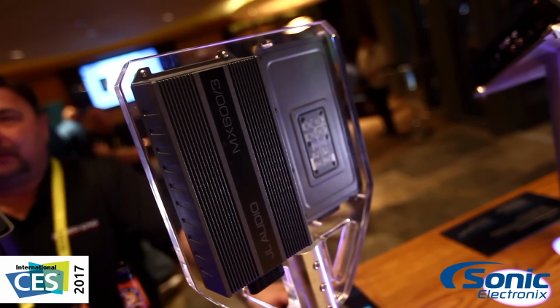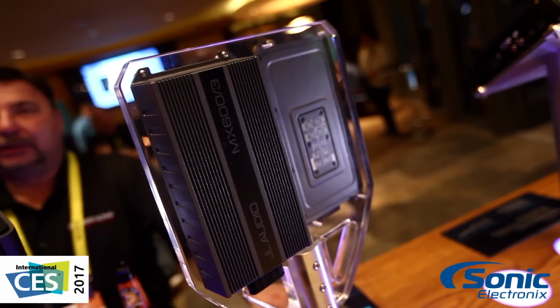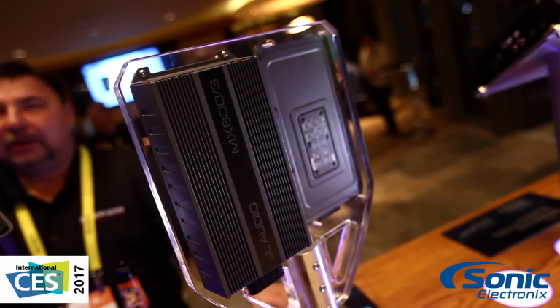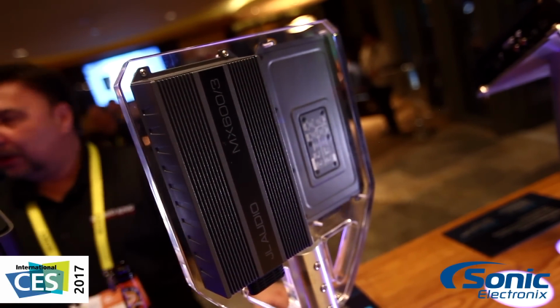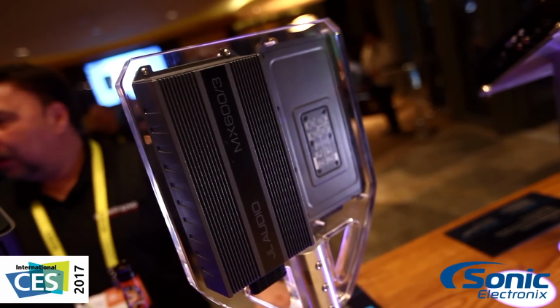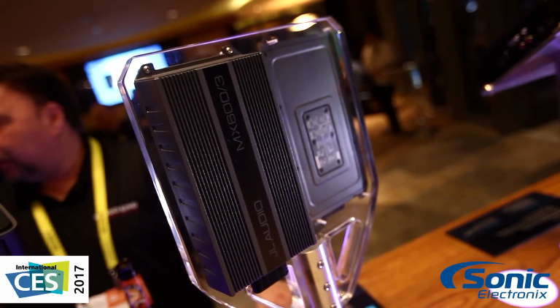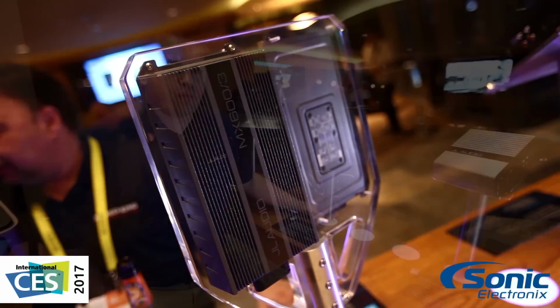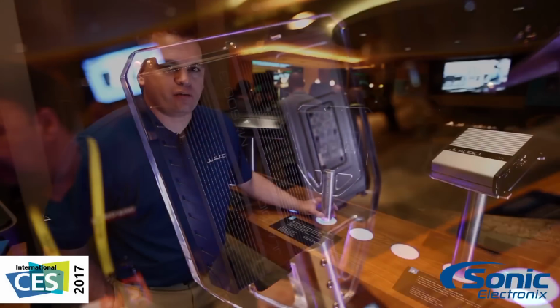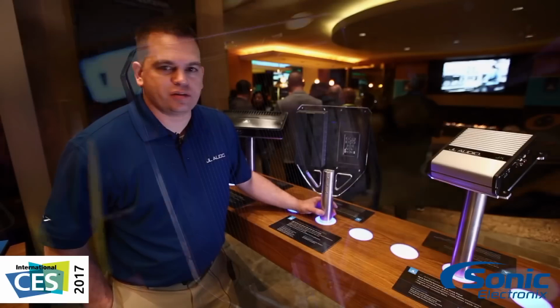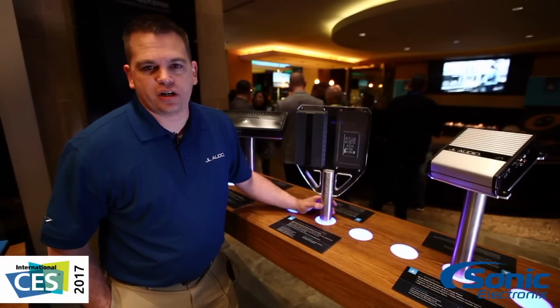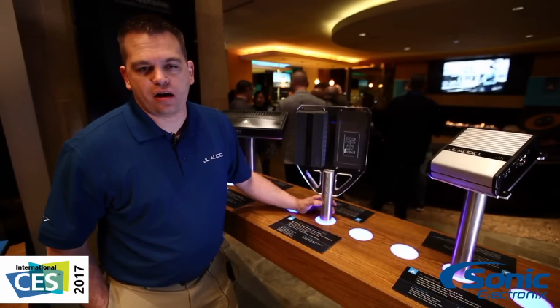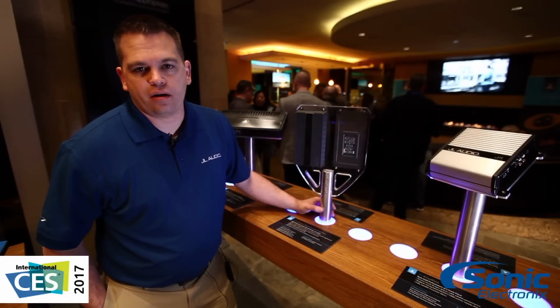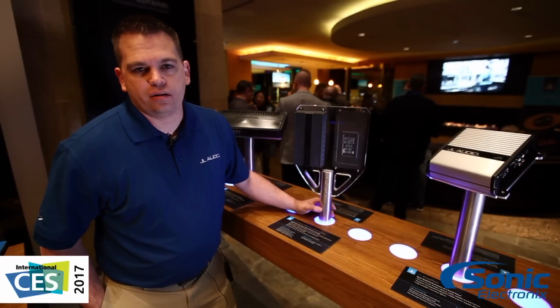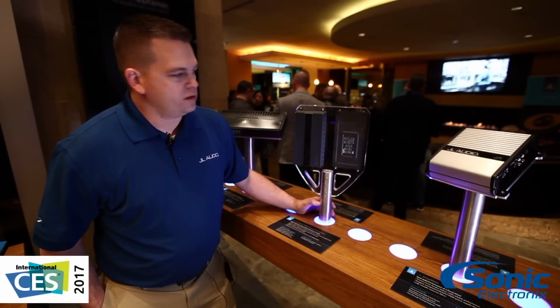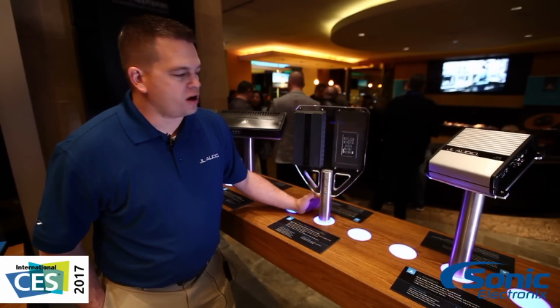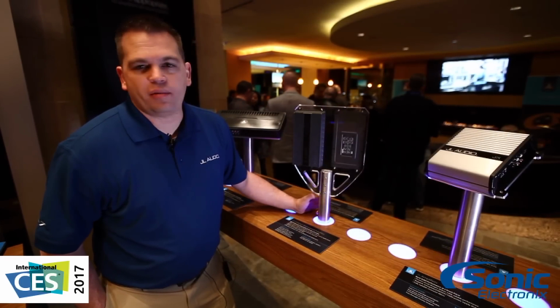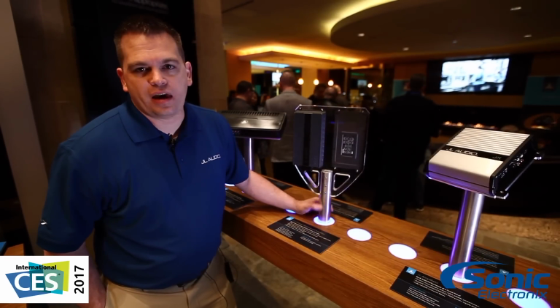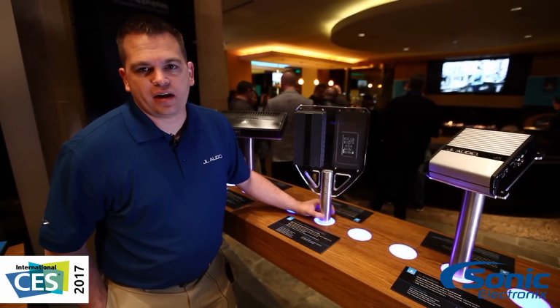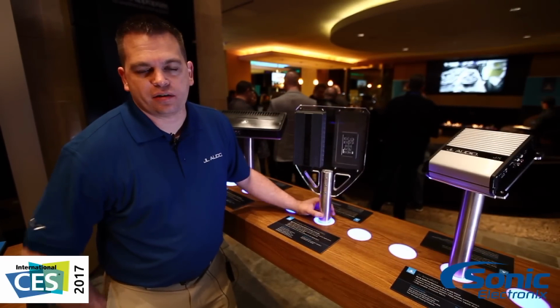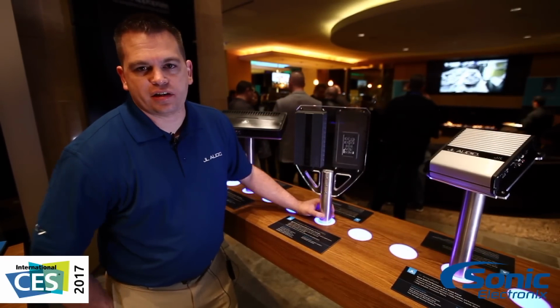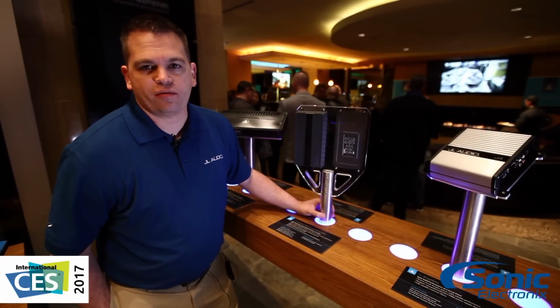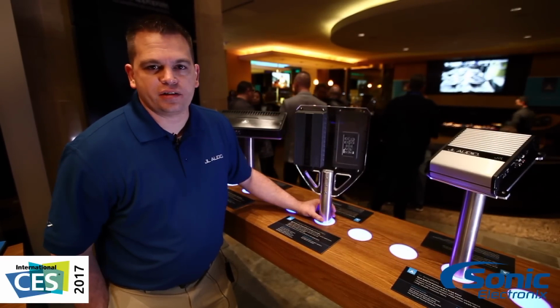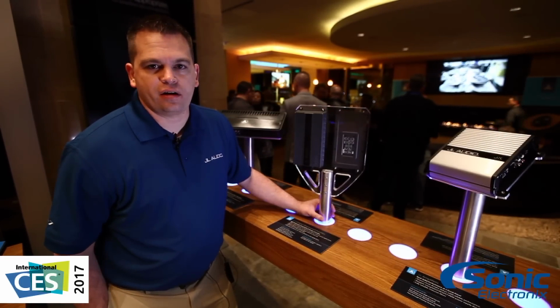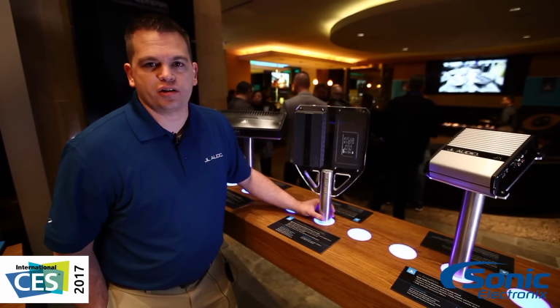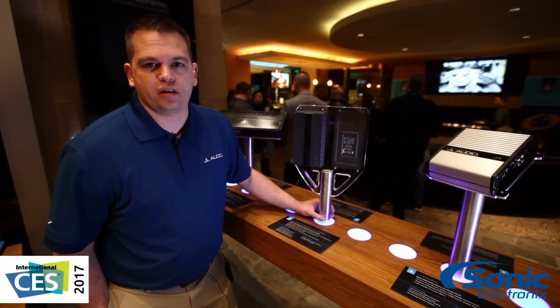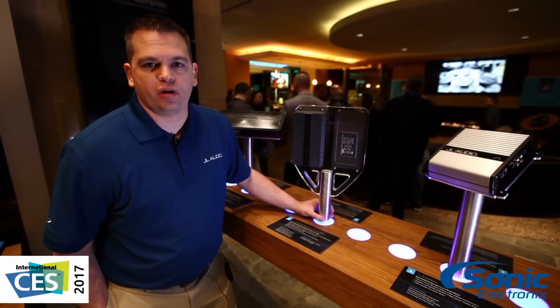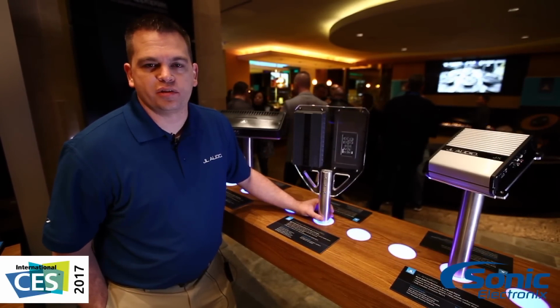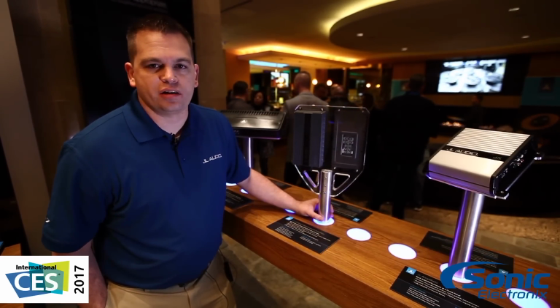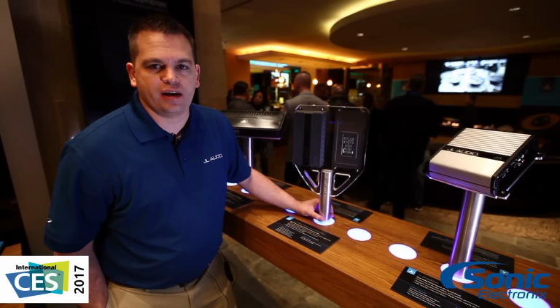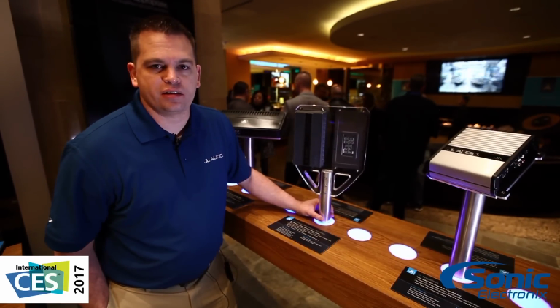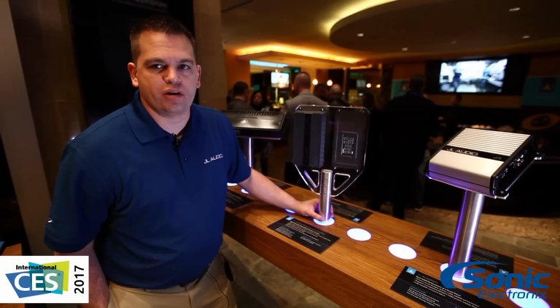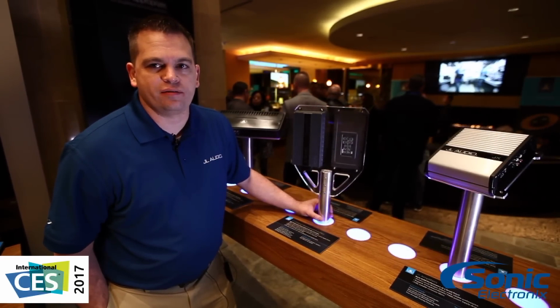Once again, Mike West with JL Audio talking about the MX Series amplifiers here at our suite at the Palms, Las Vegas 2017.